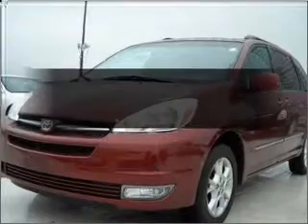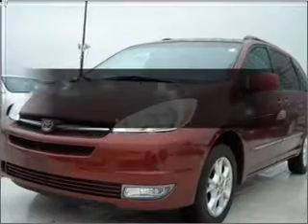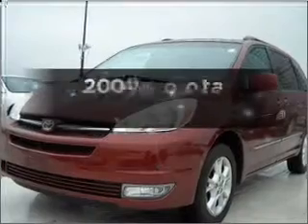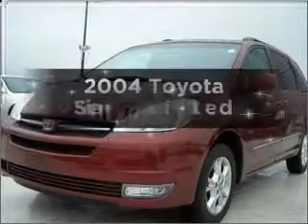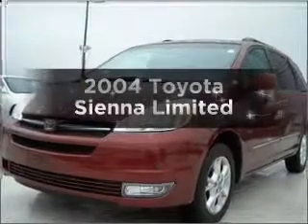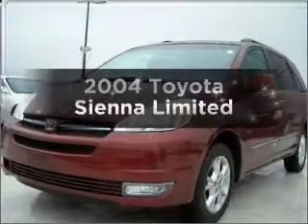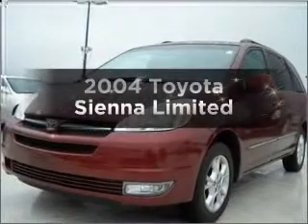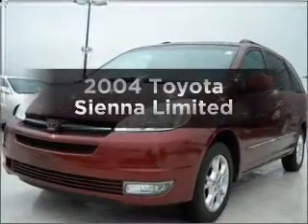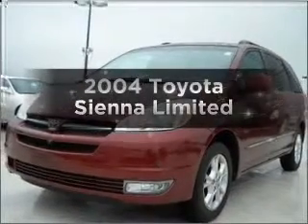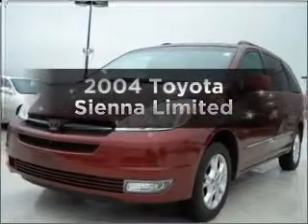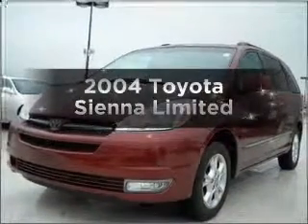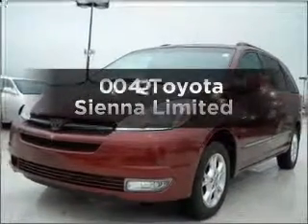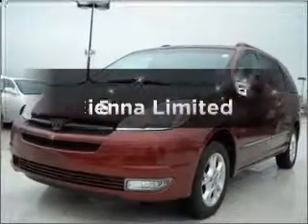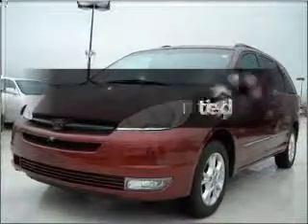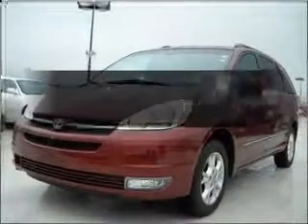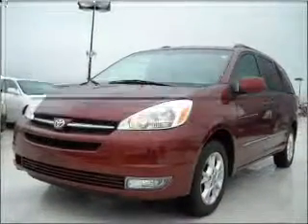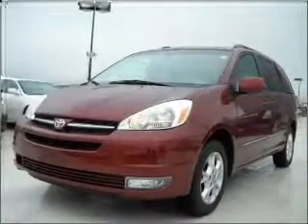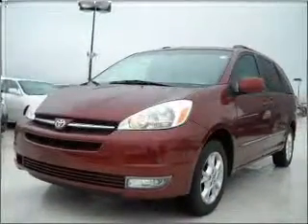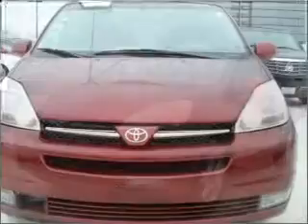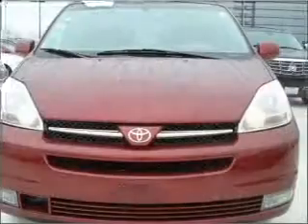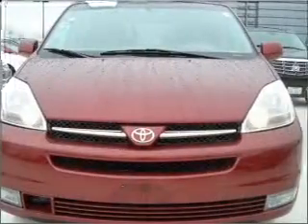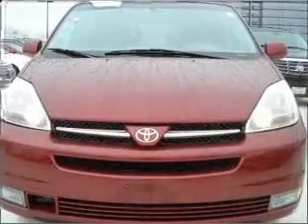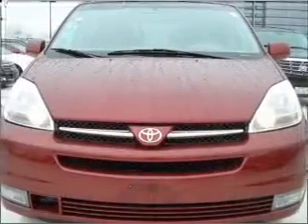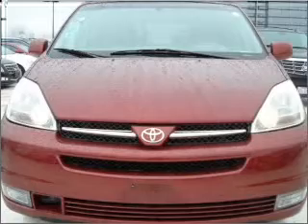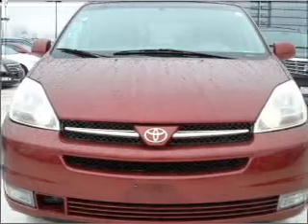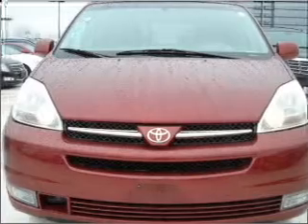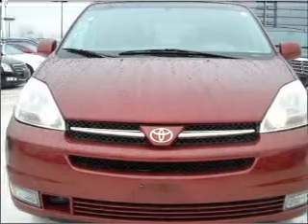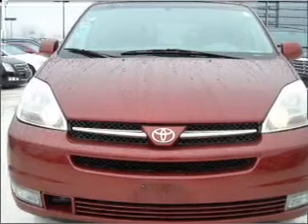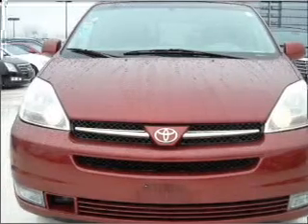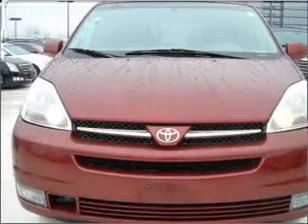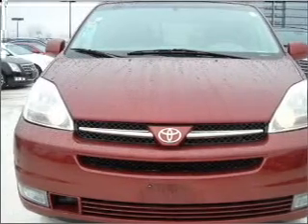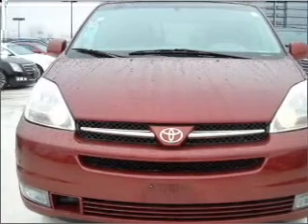Introducing the 2004 Toyota Sienna. Find everything you want in a ride under one roof with this vehicle.